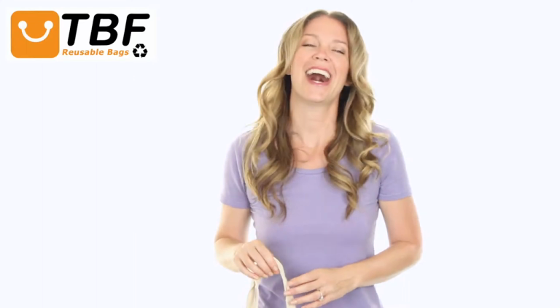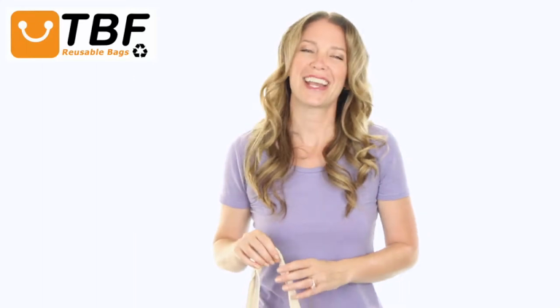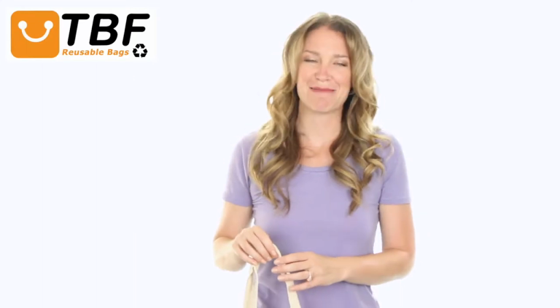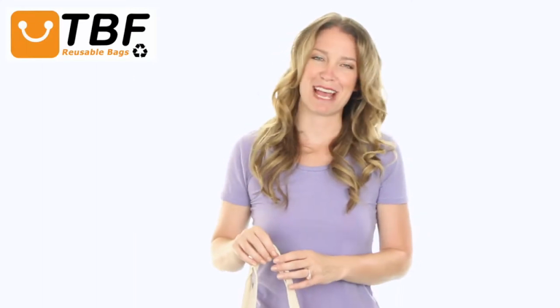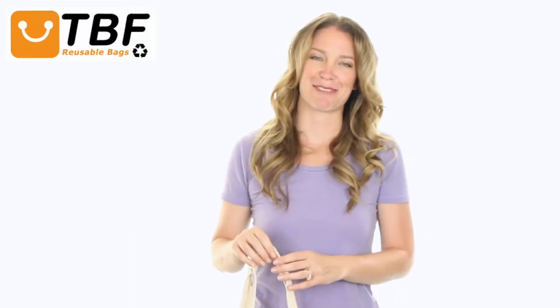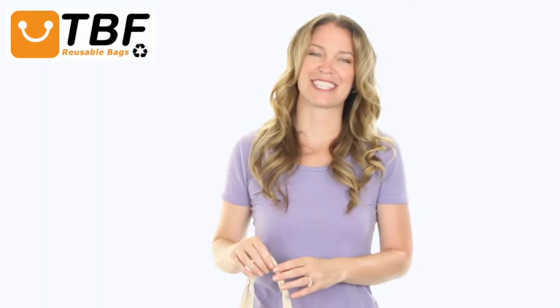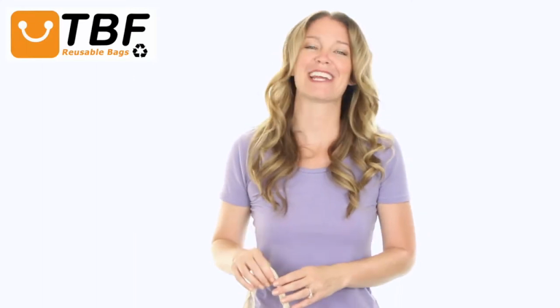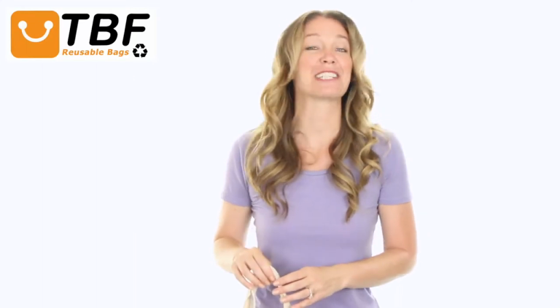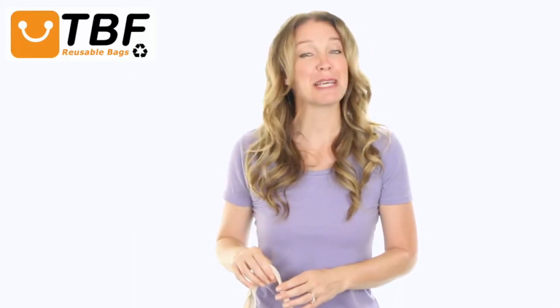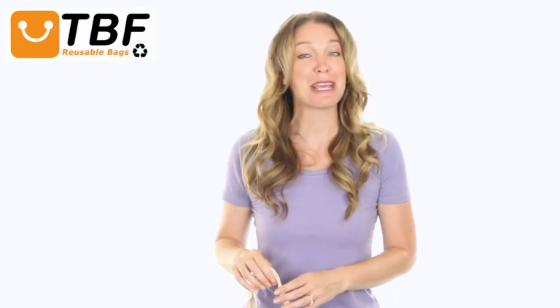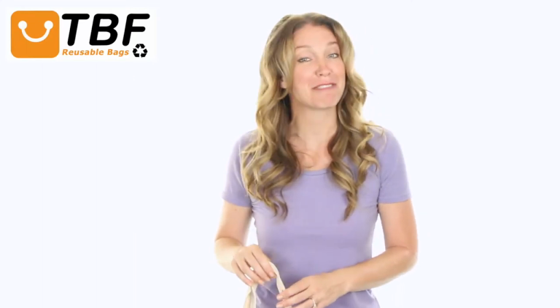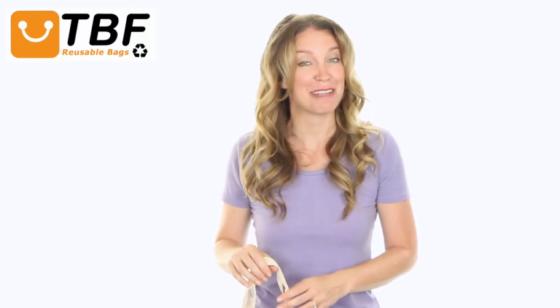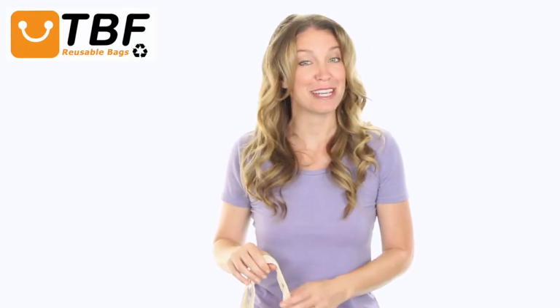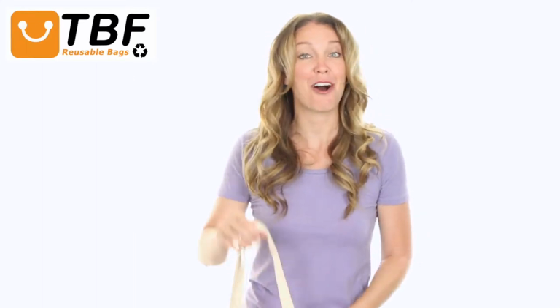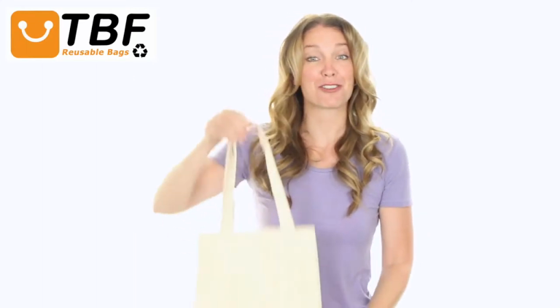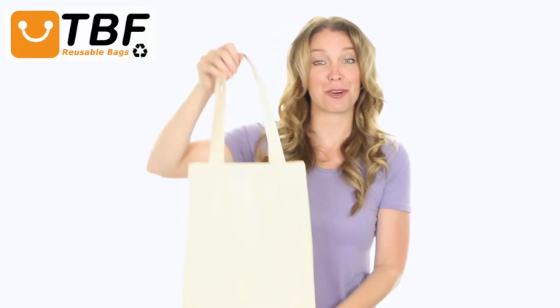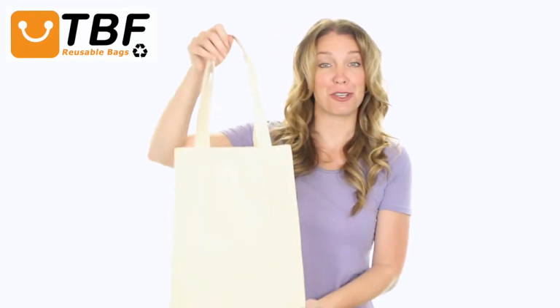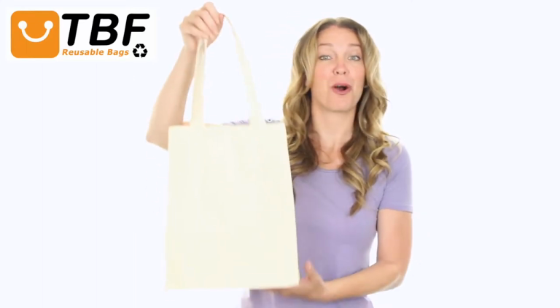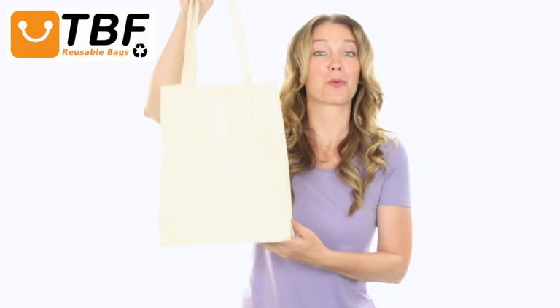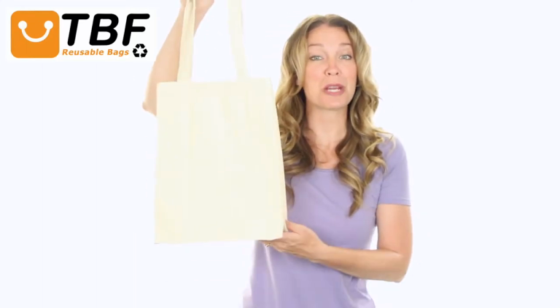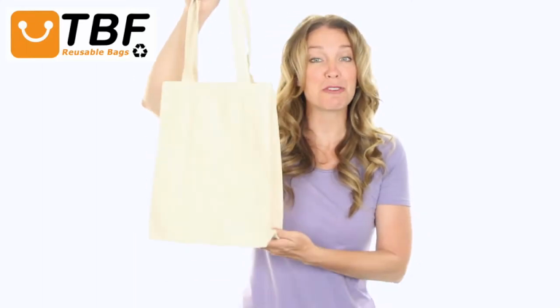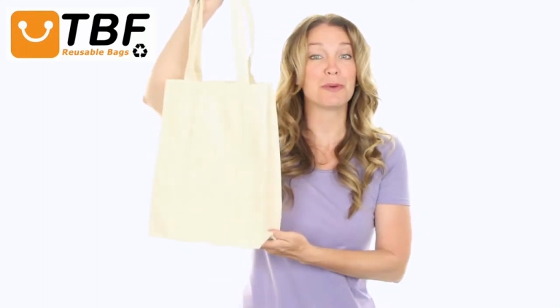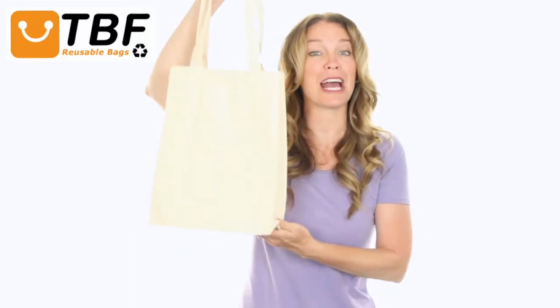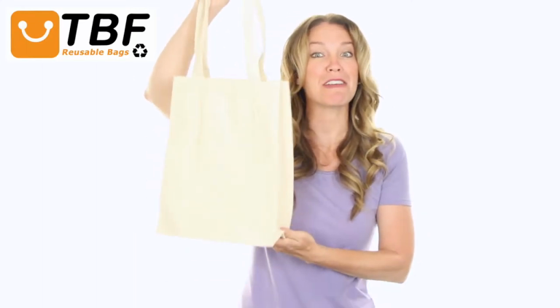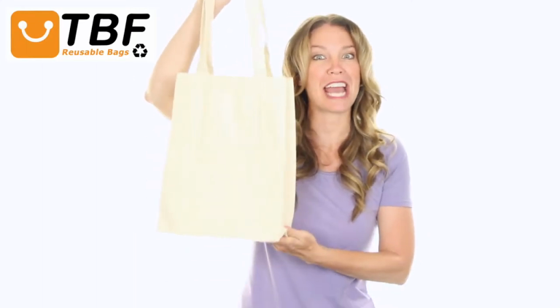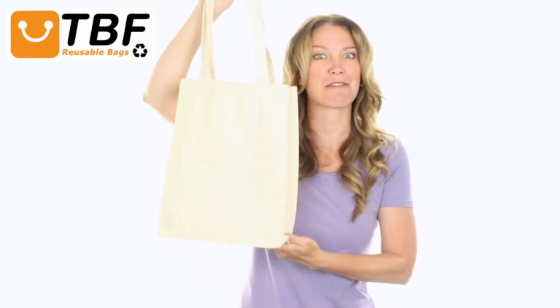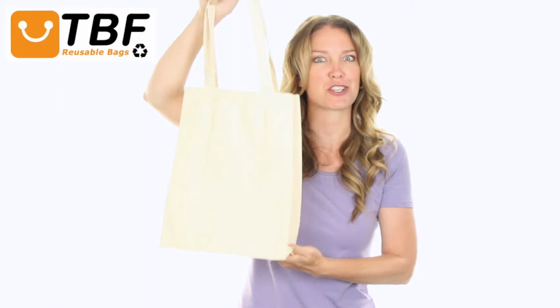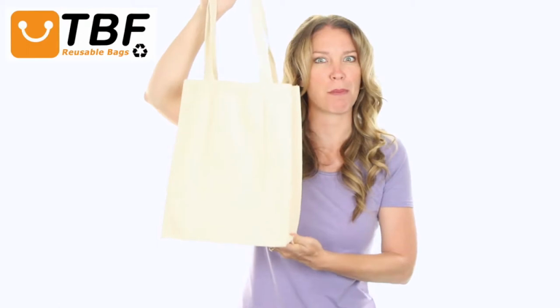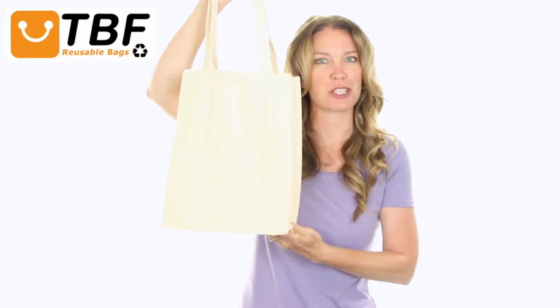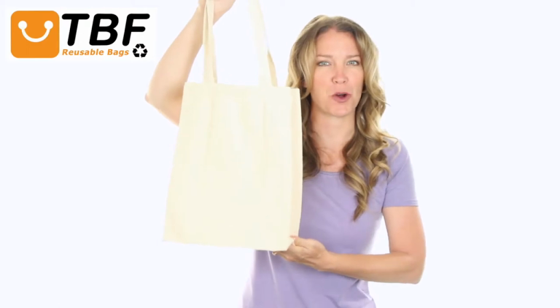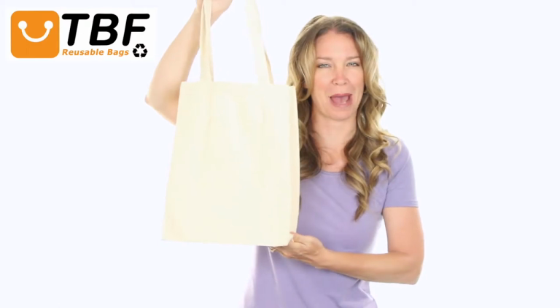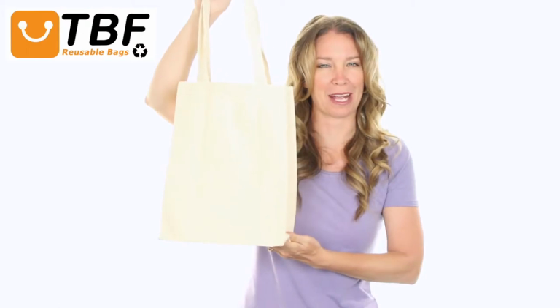Hi, I'm Tamara. Today on TBF TV, I'll show you our reusable heavy canvas shopping tote bag.